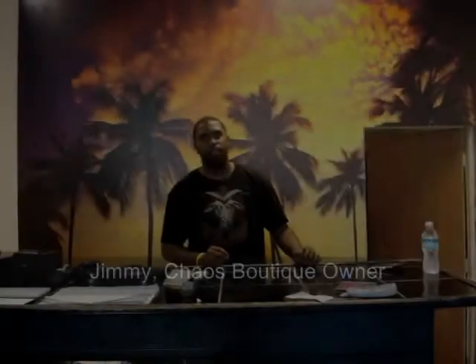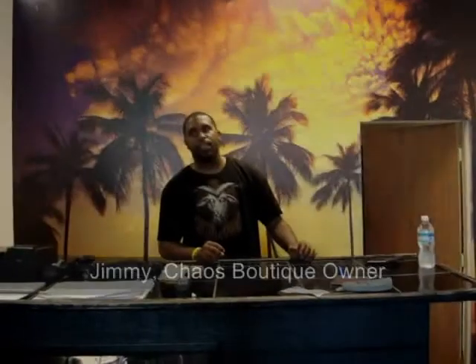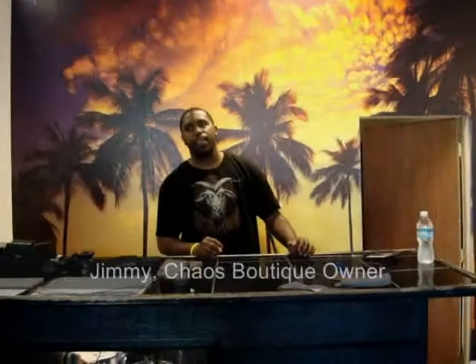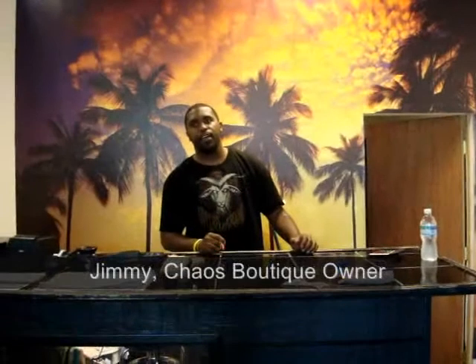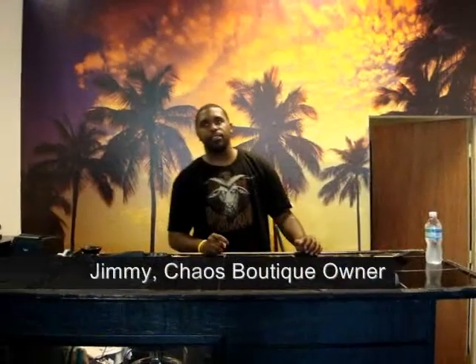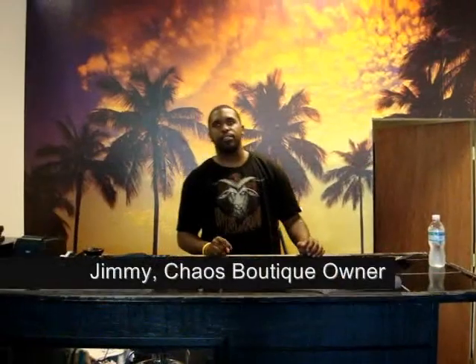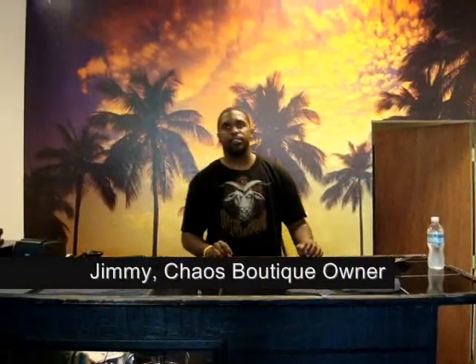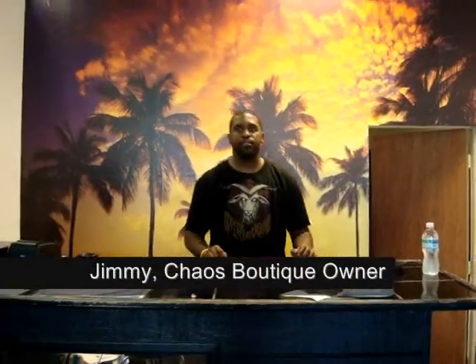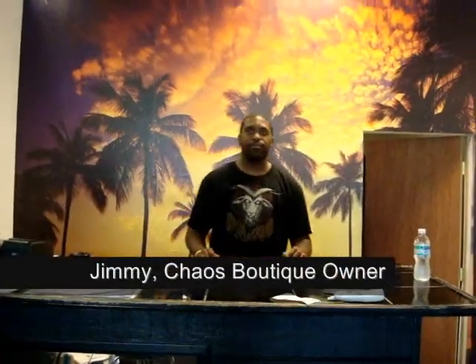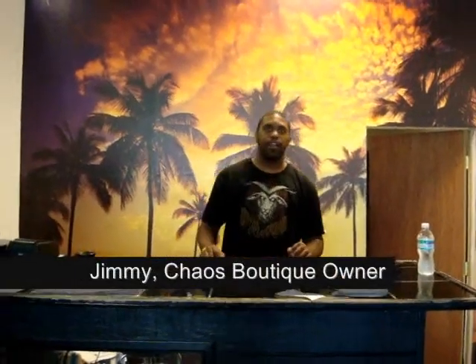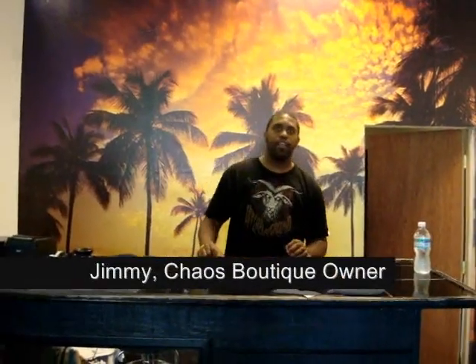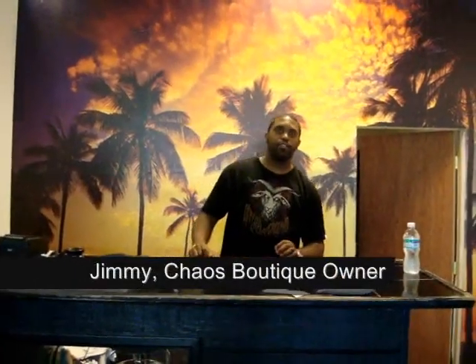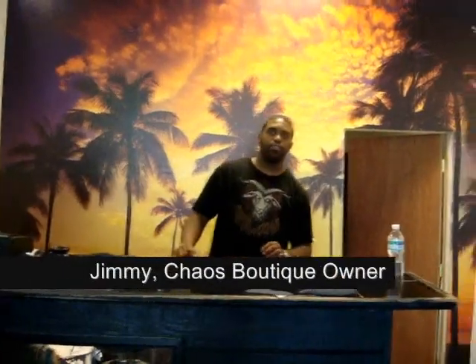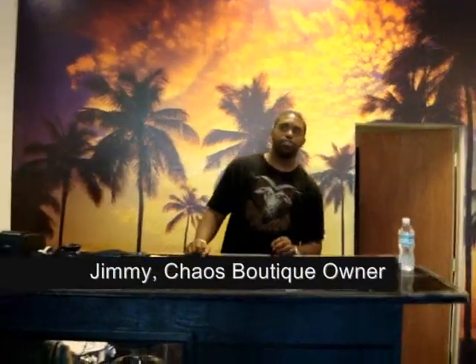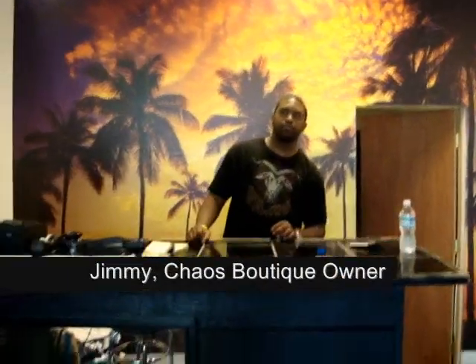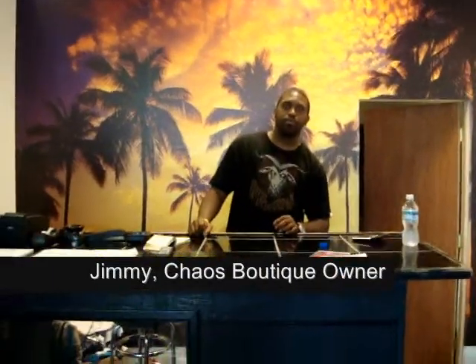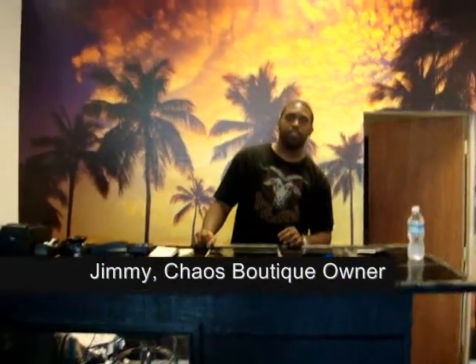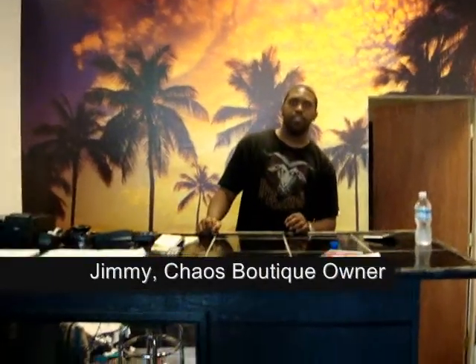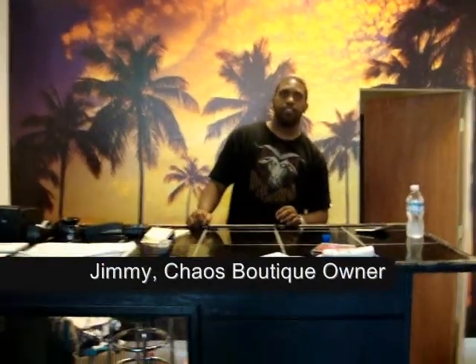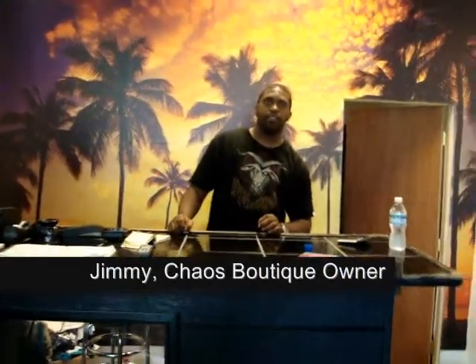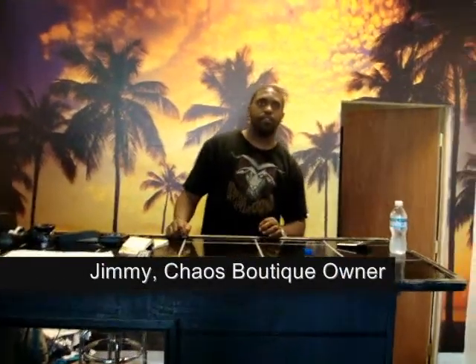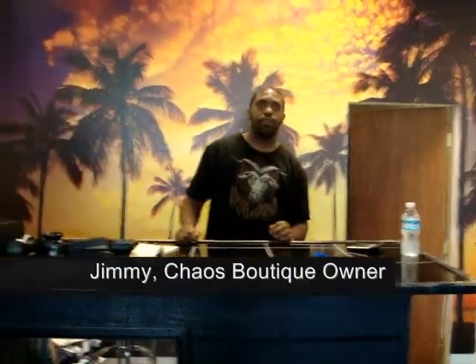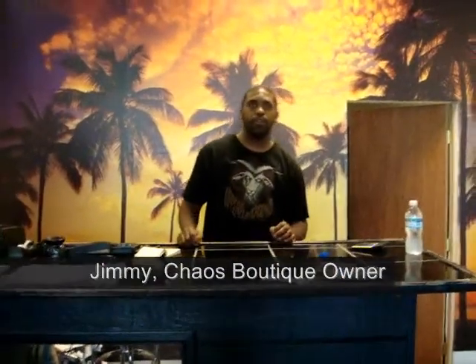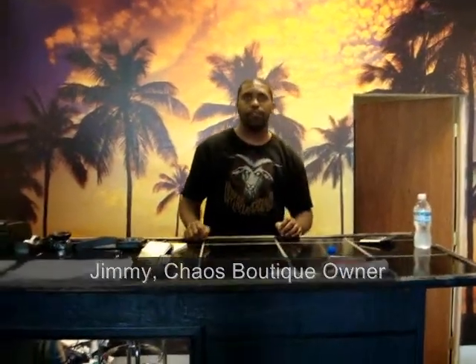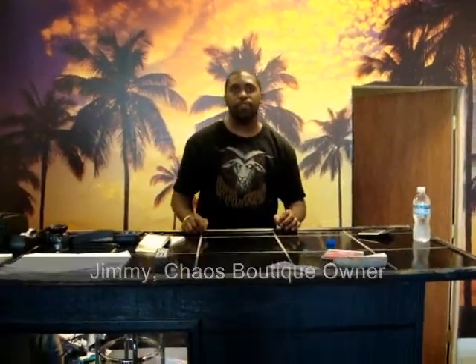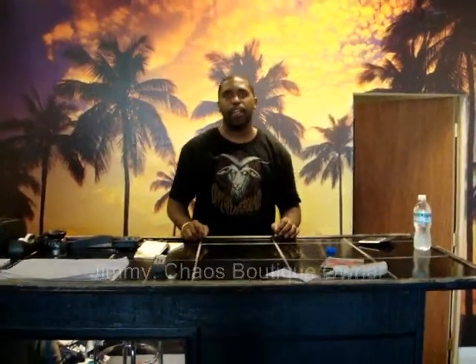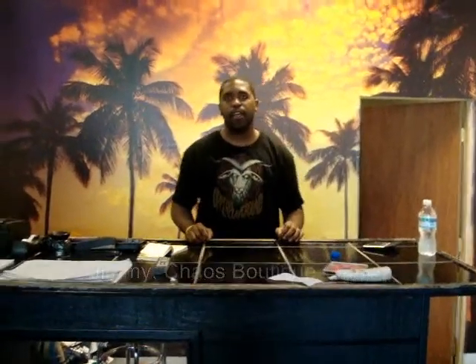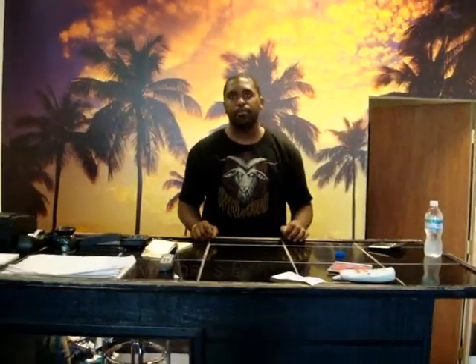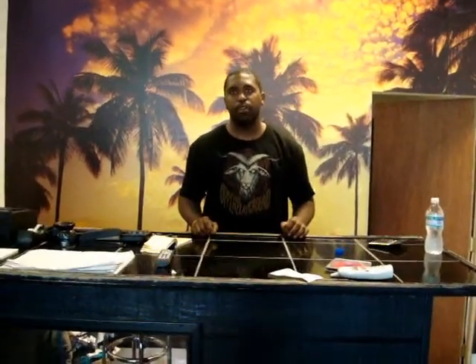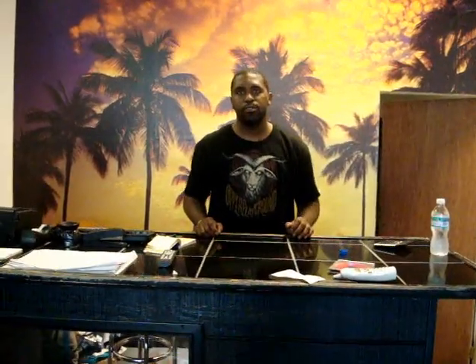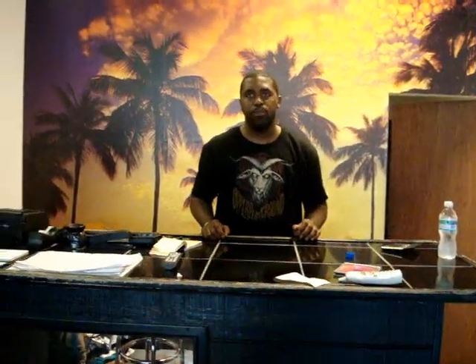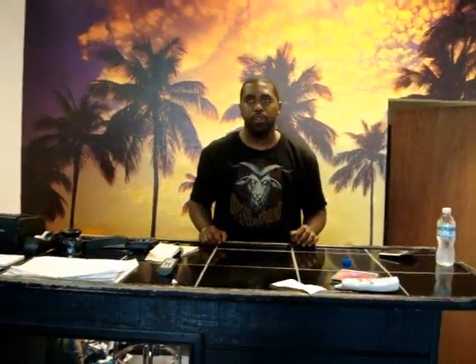Hey y'all, it's a very exclusive boutique, wonderful kind of Baltimore.